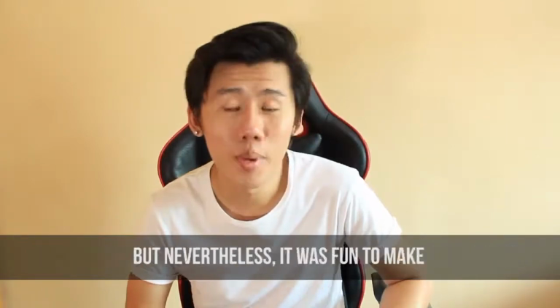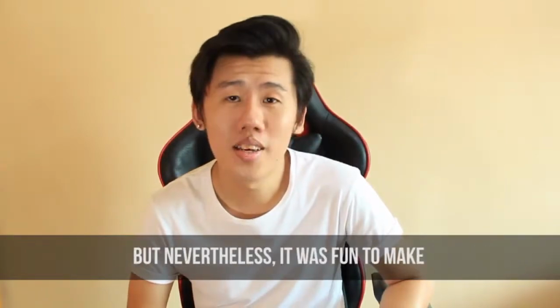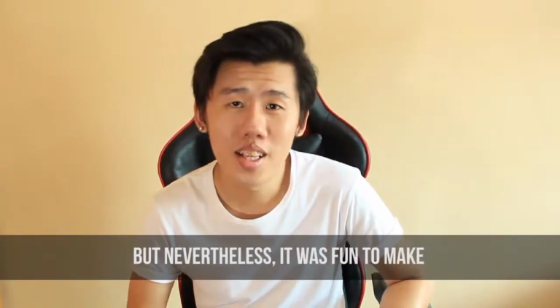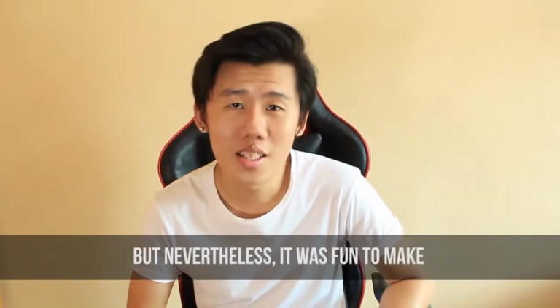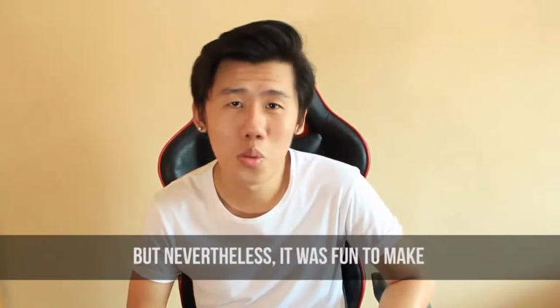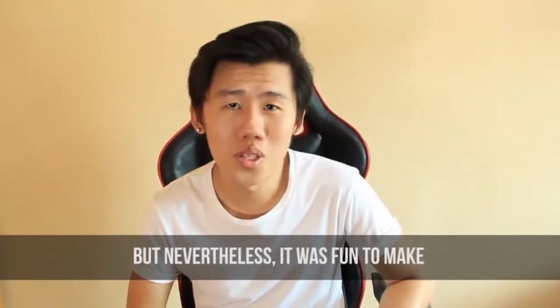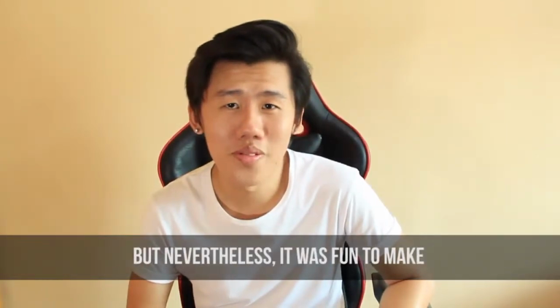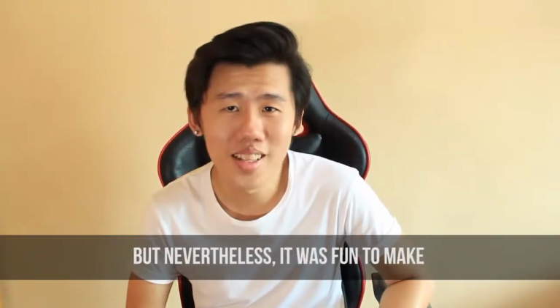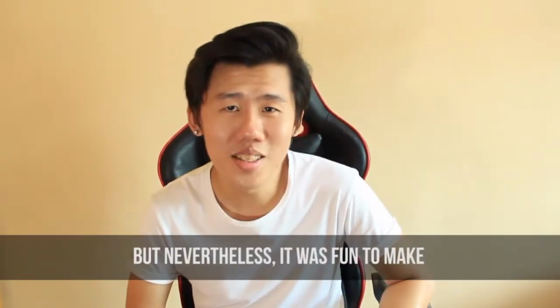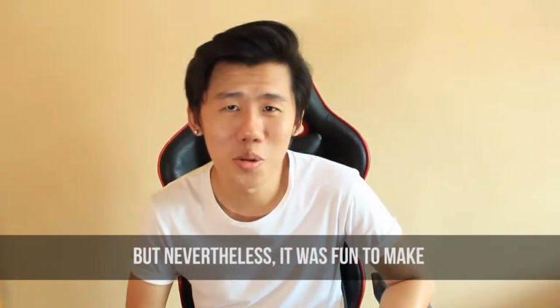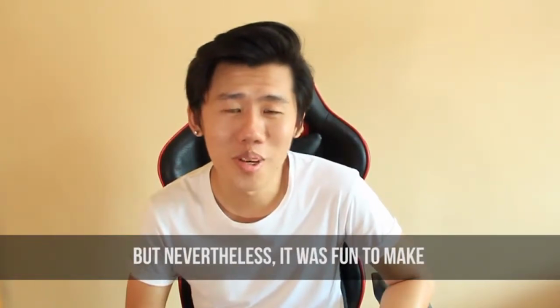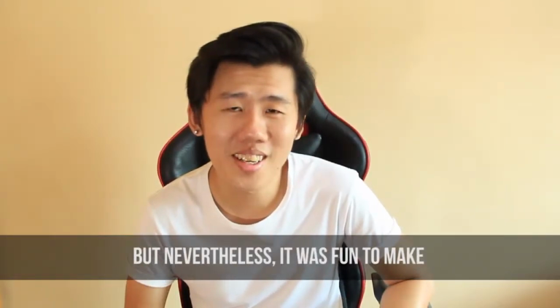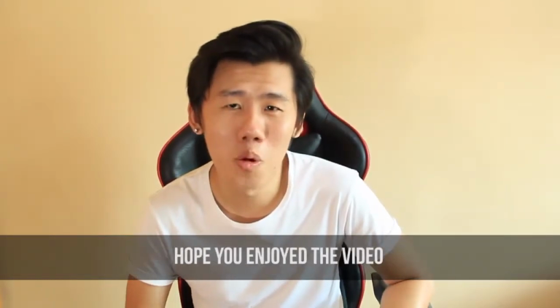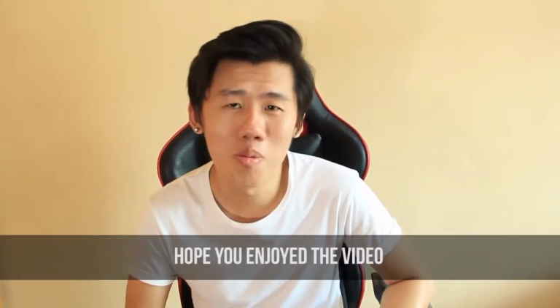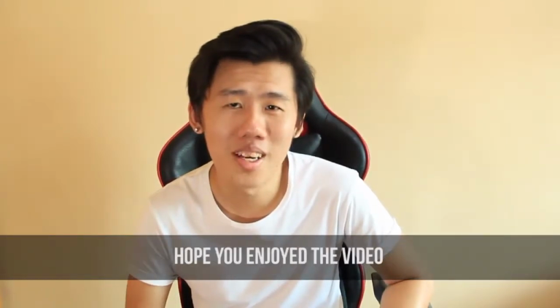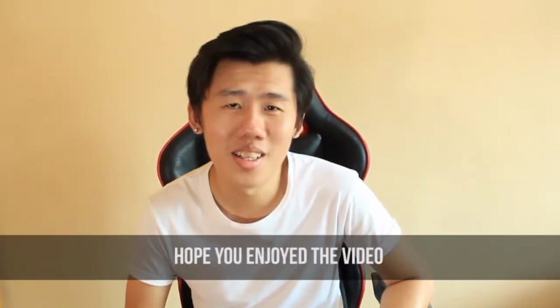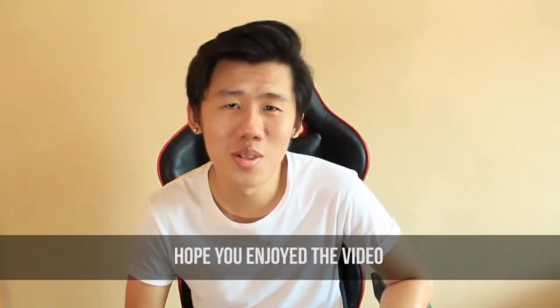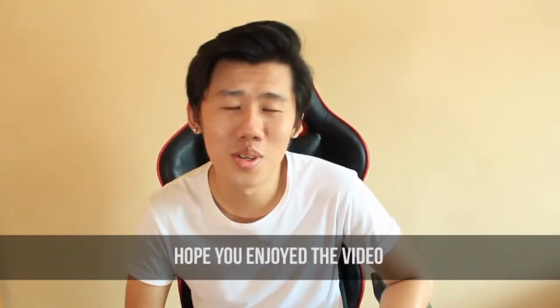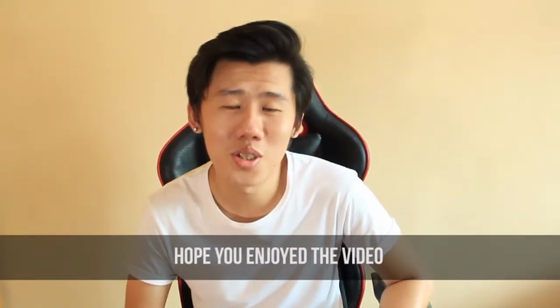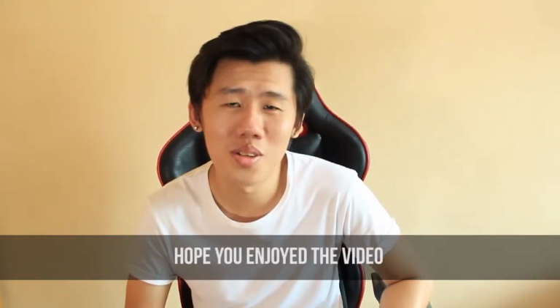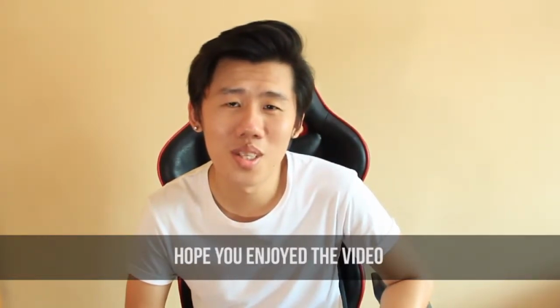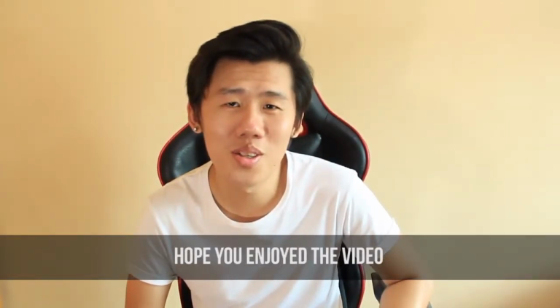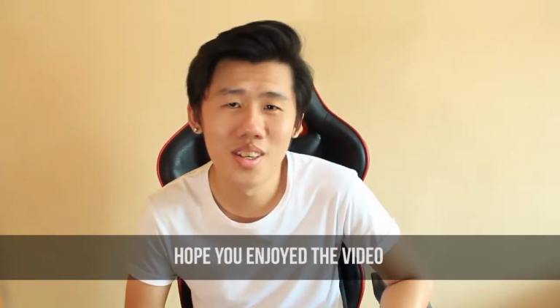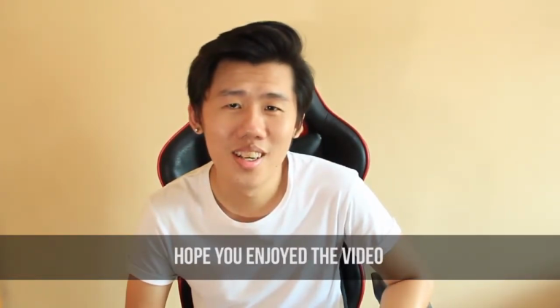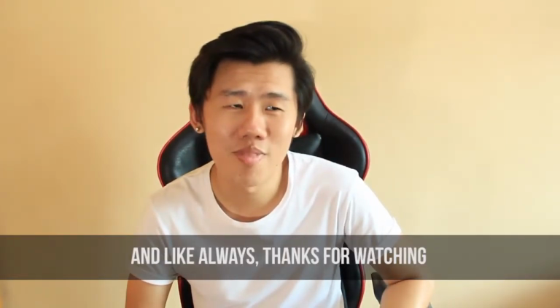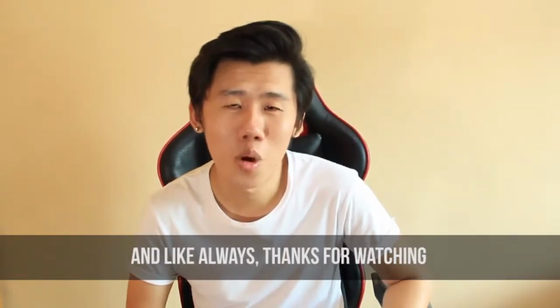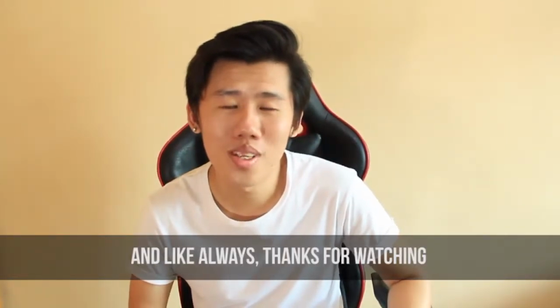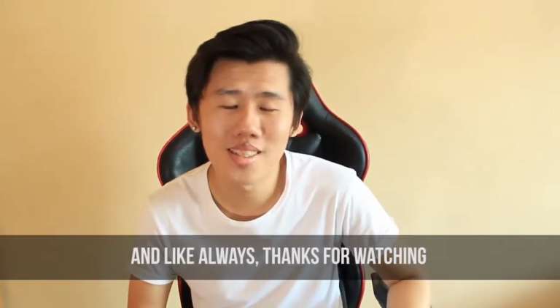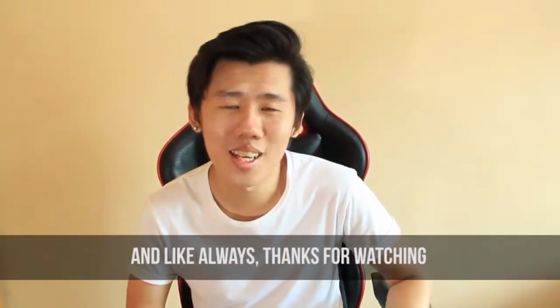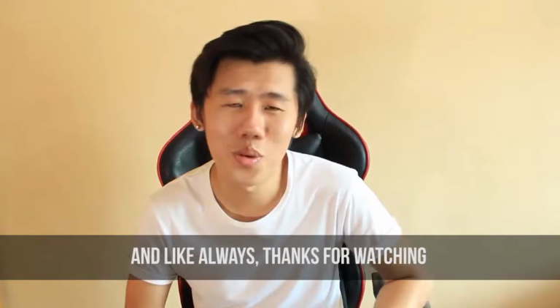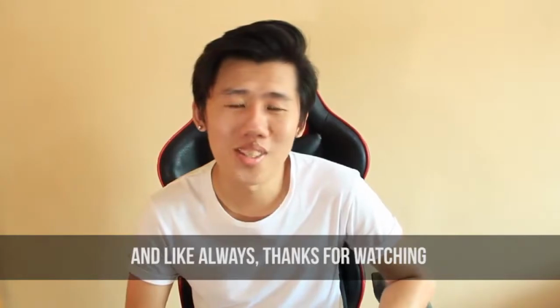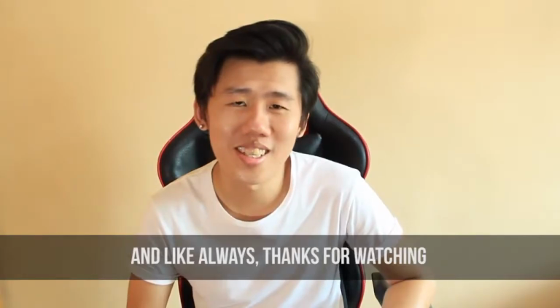But nevertheless, it was fun to make. Hope that you enjoyed the video — as always, thanks for watching!